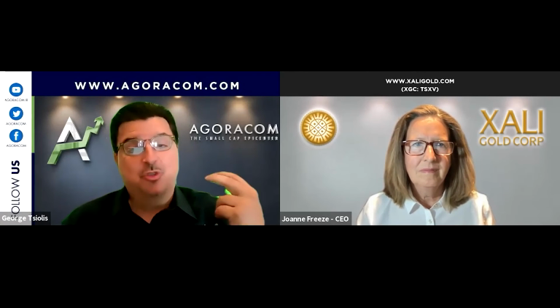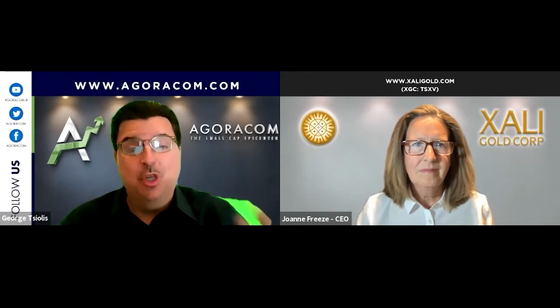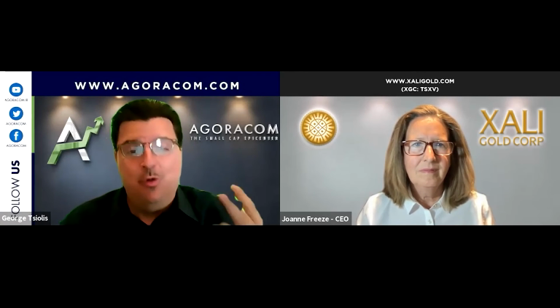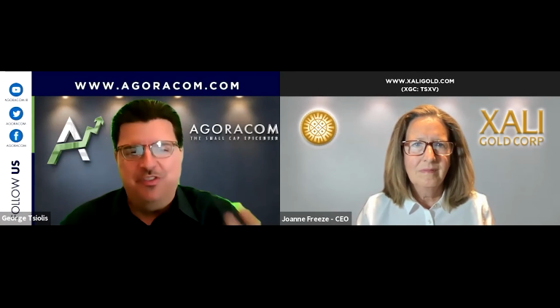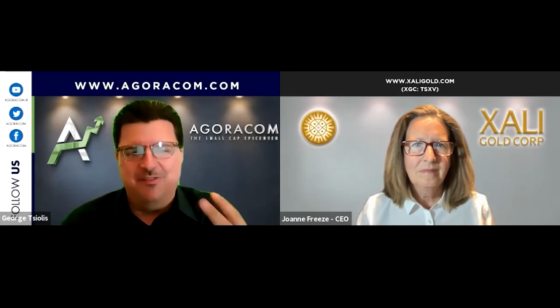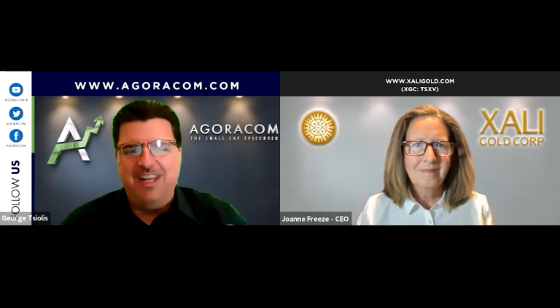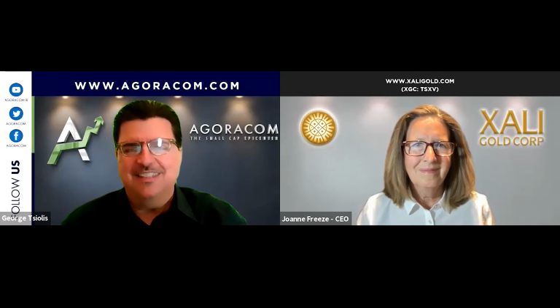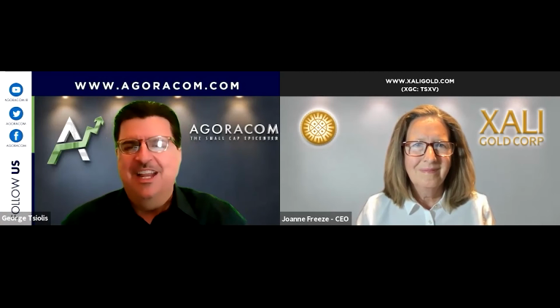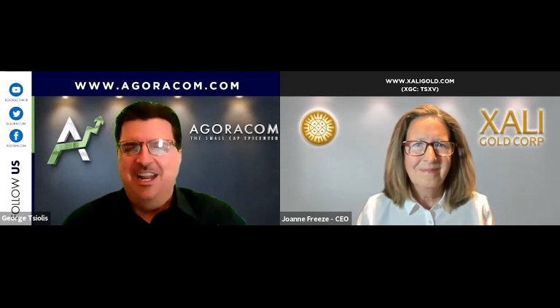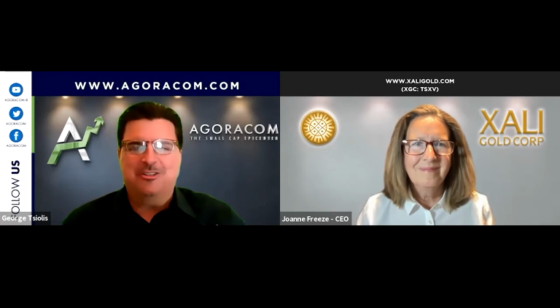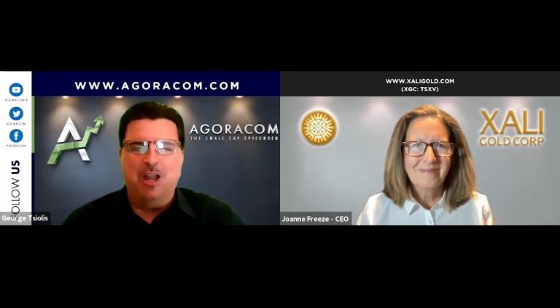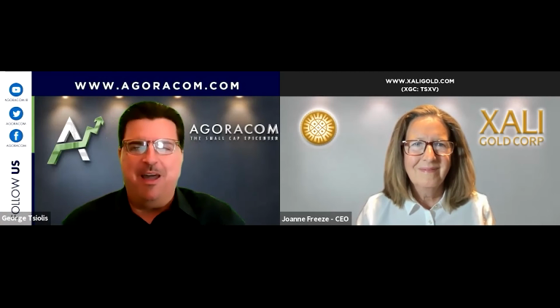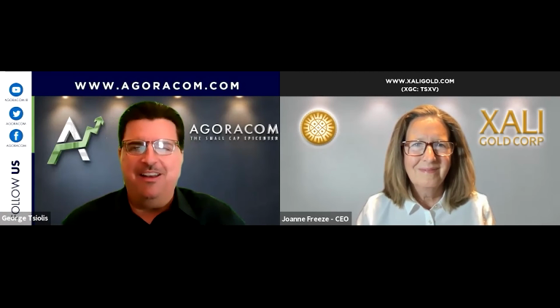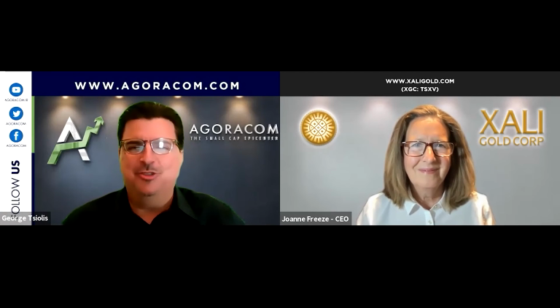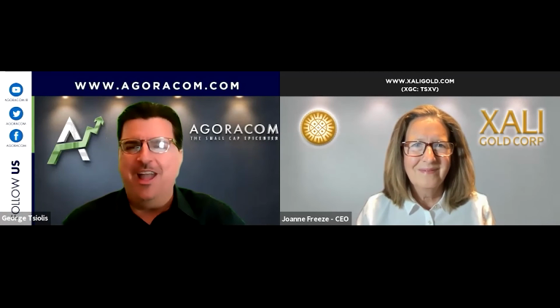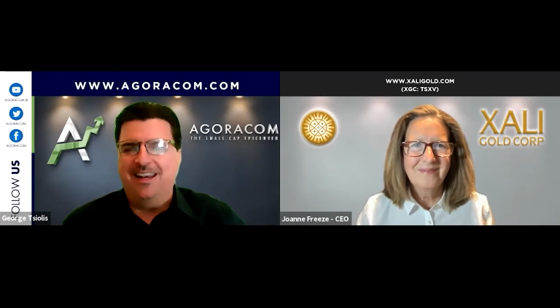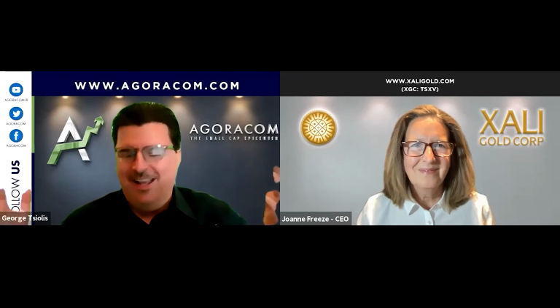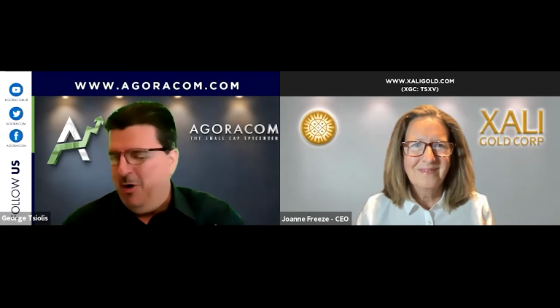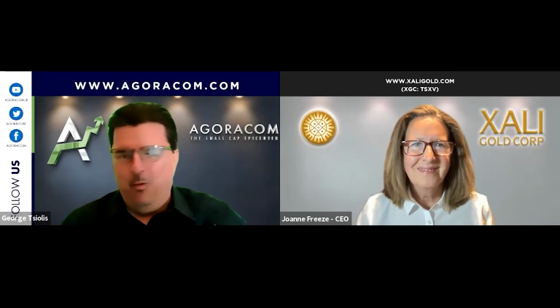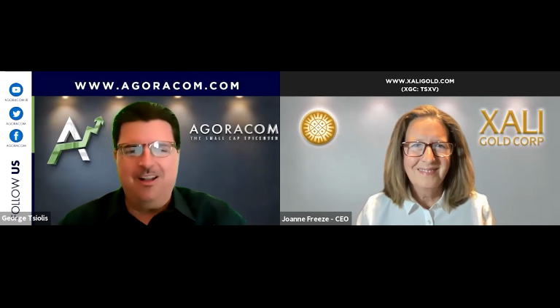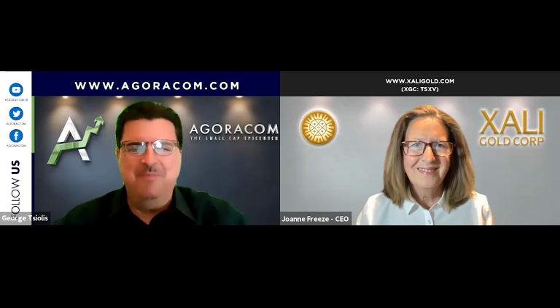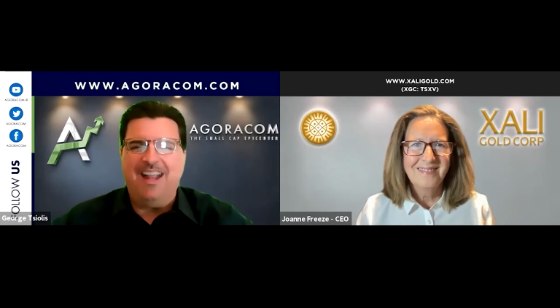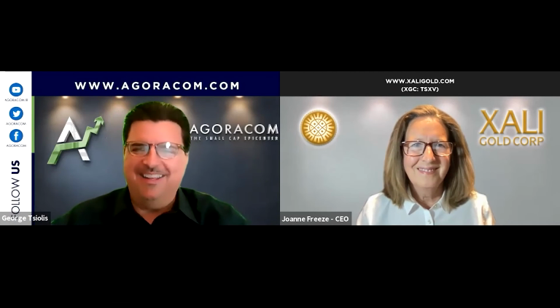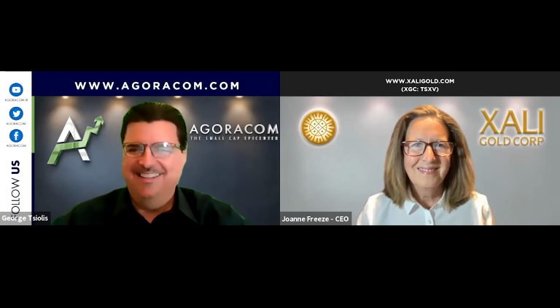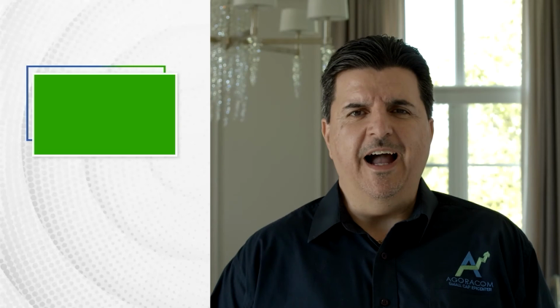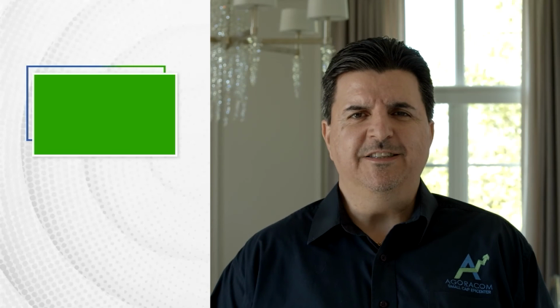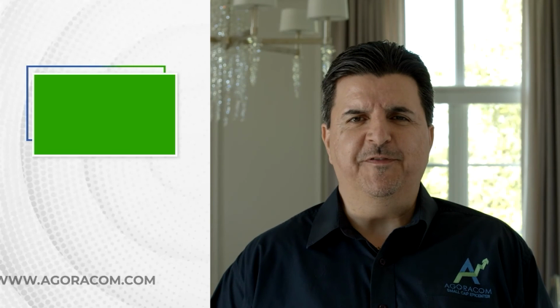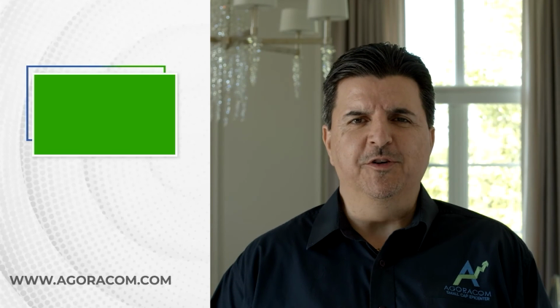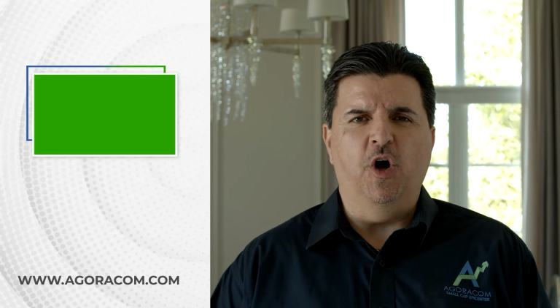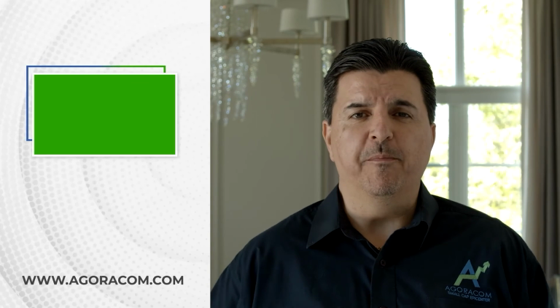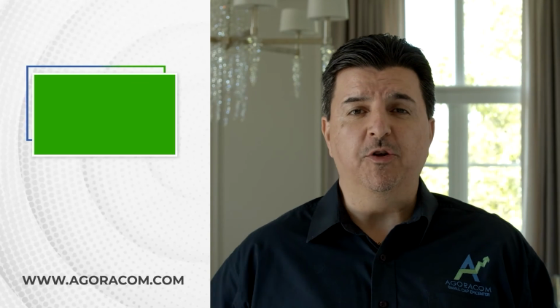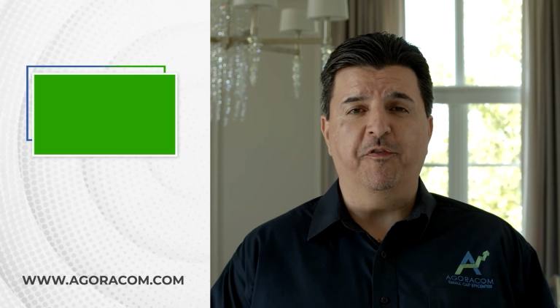Here to talk about all of this is Joanne — welcome back!